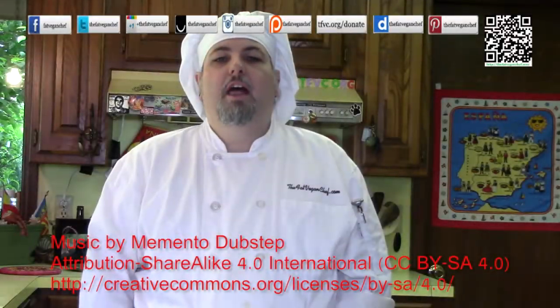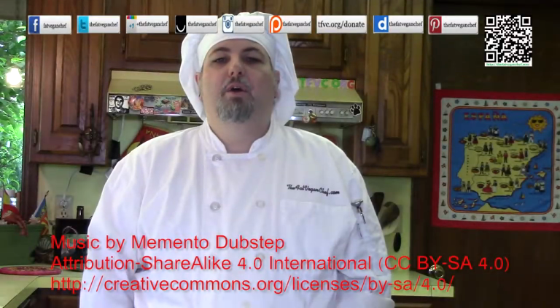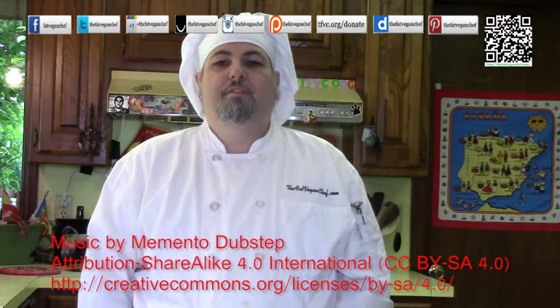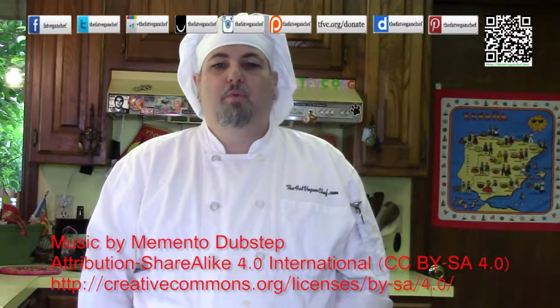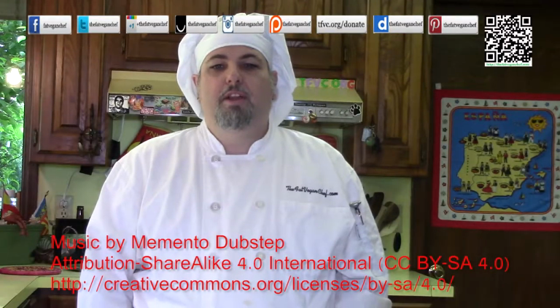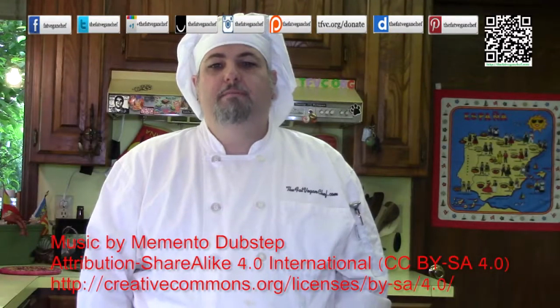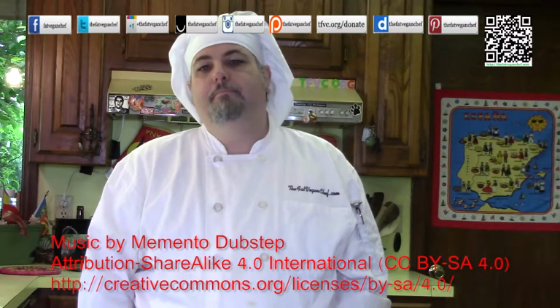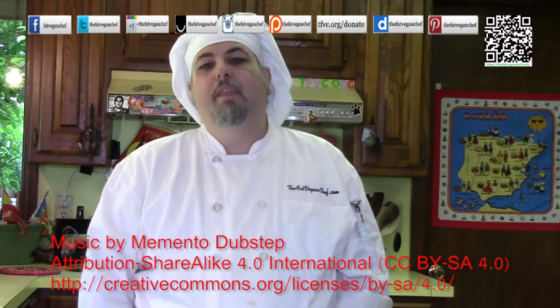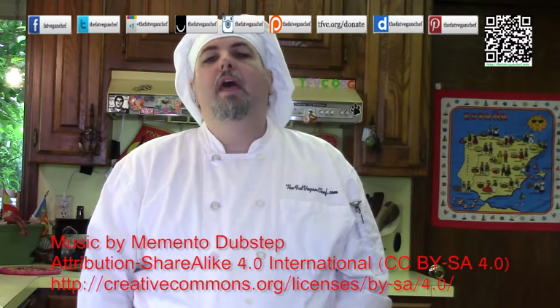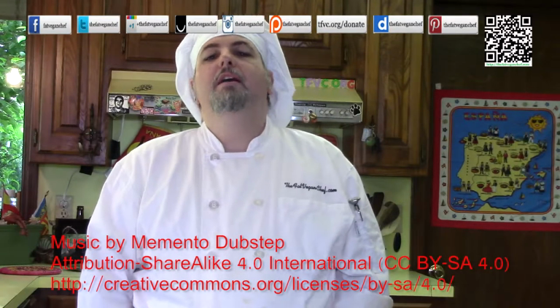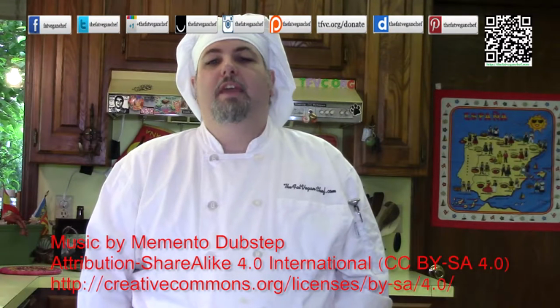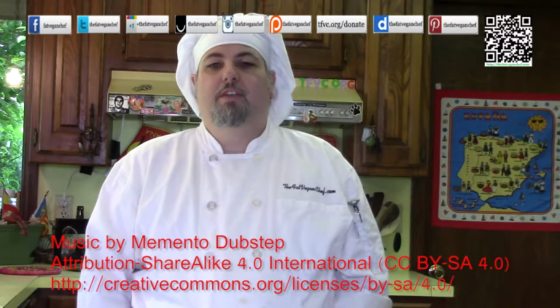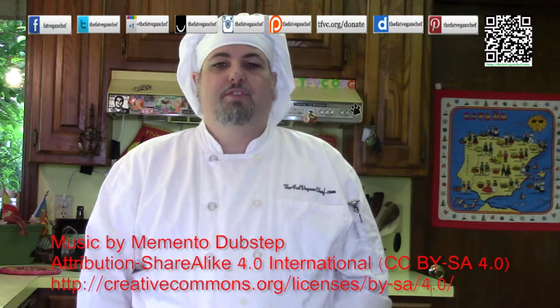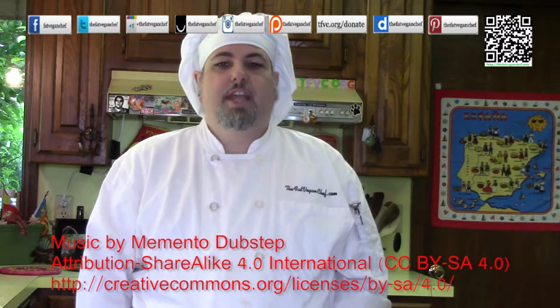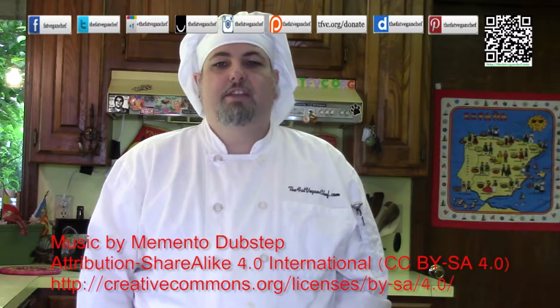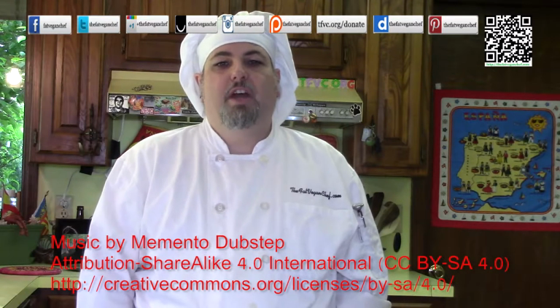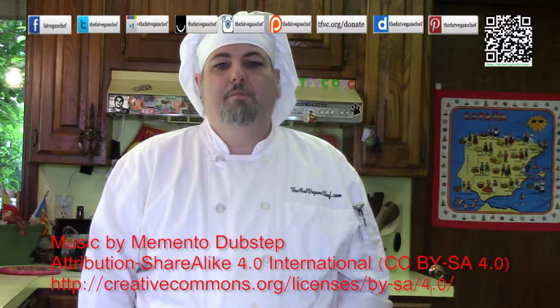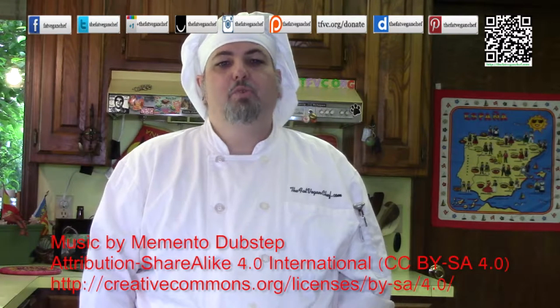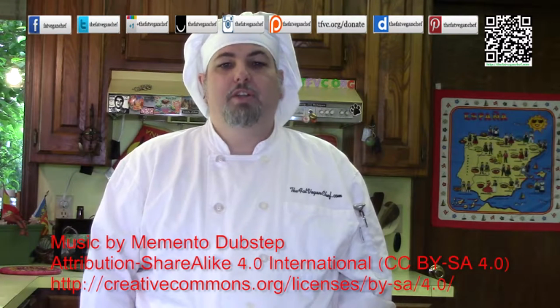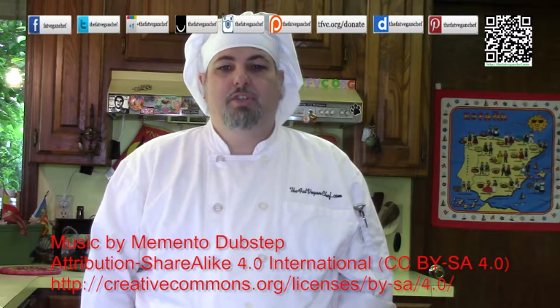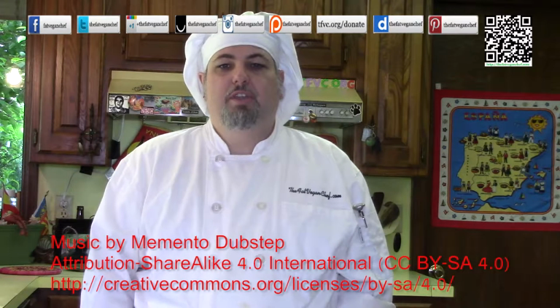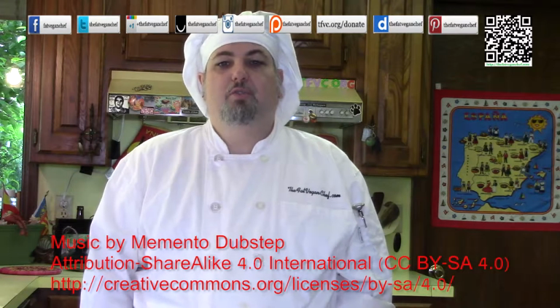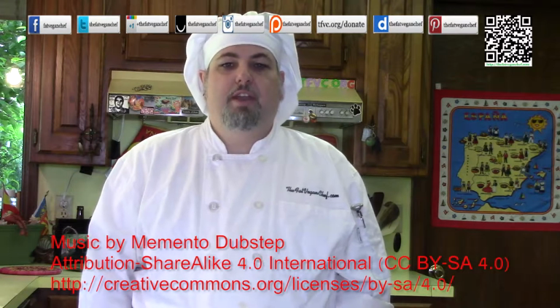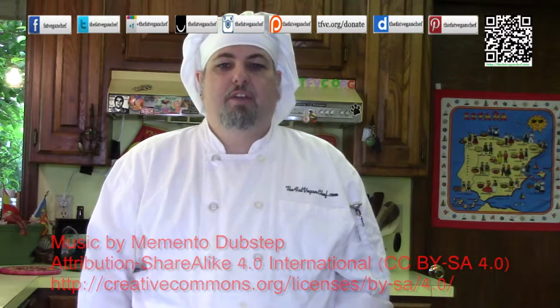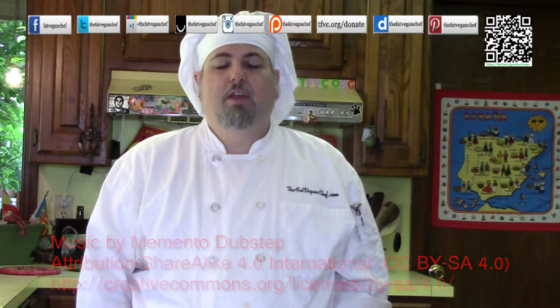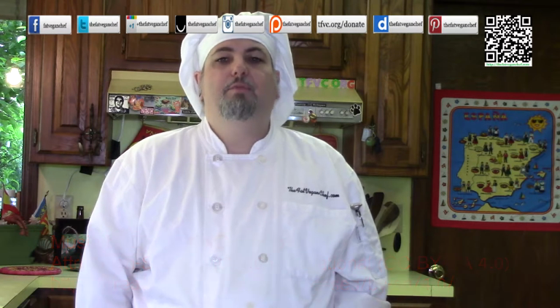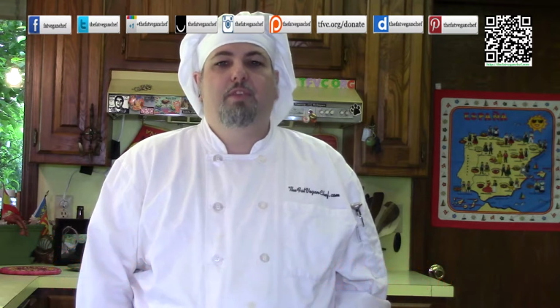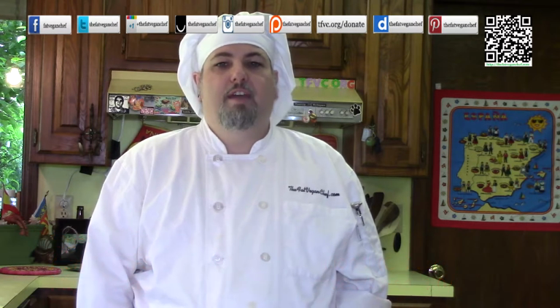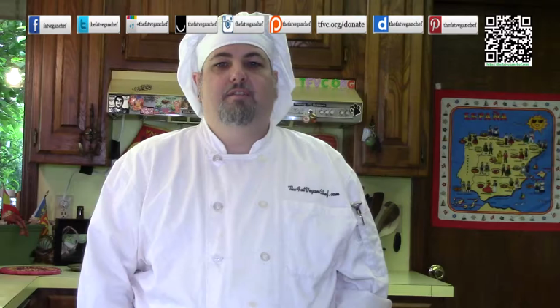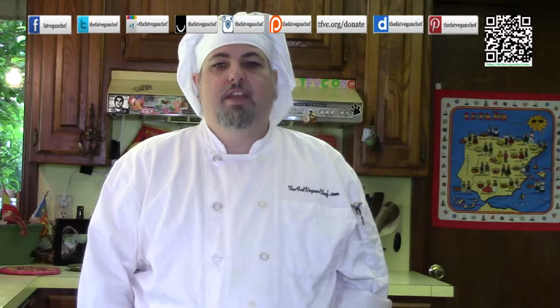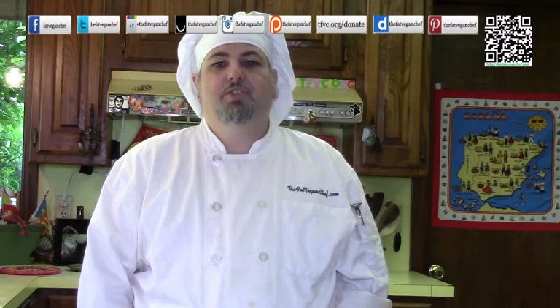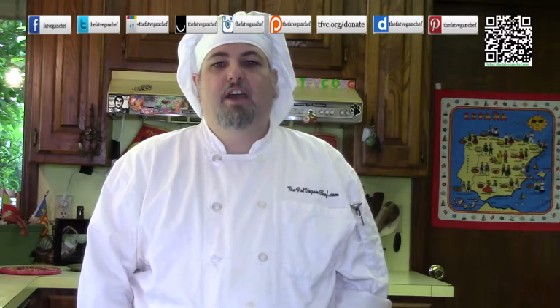Hello everyone. Thank you for taking time to watch another great video from the Fat Vegan Chef.